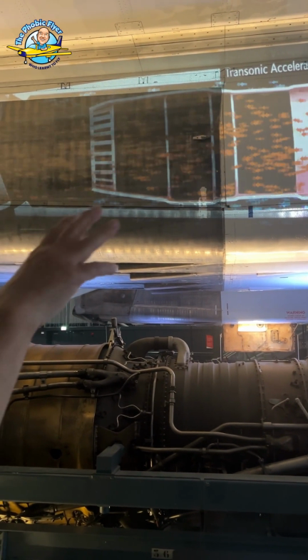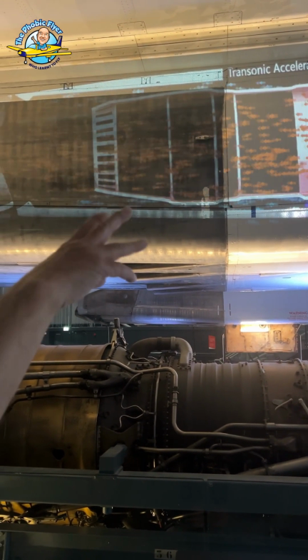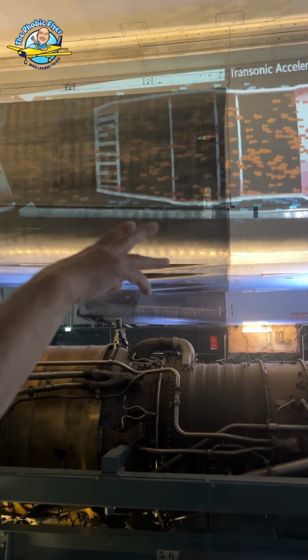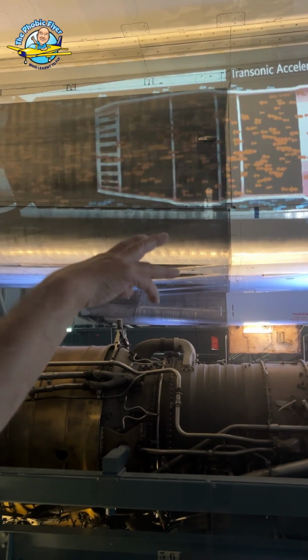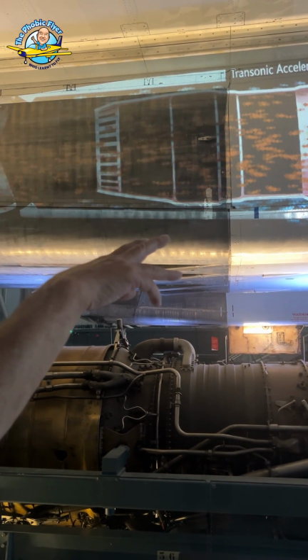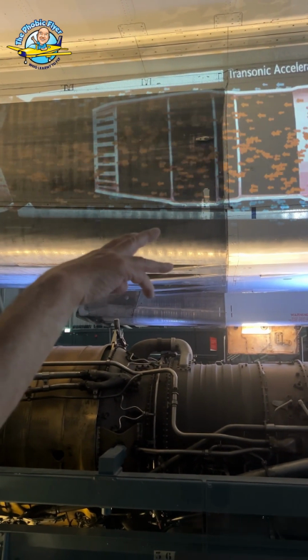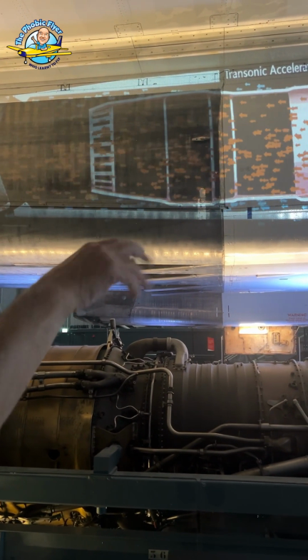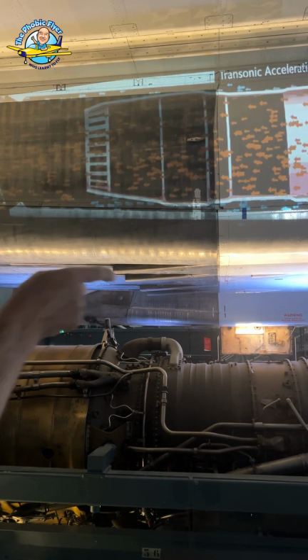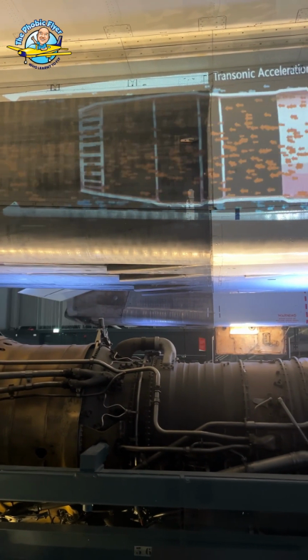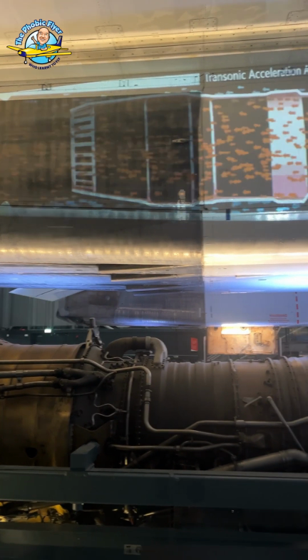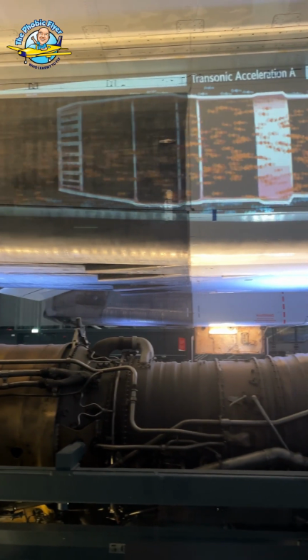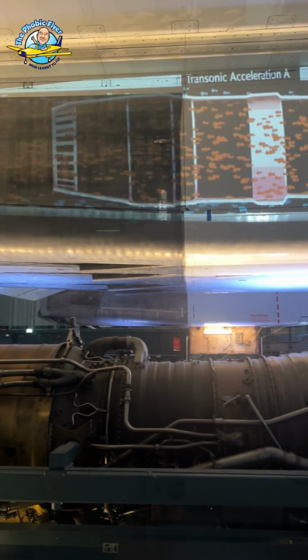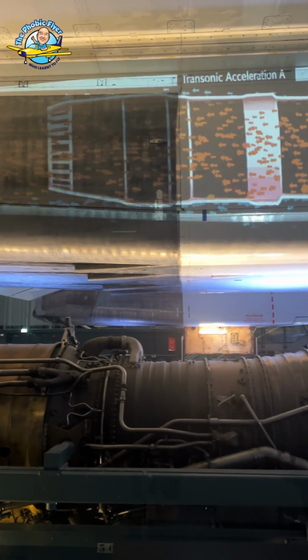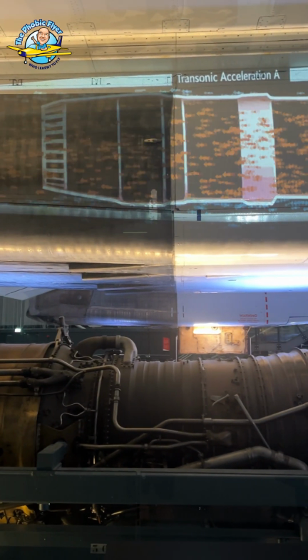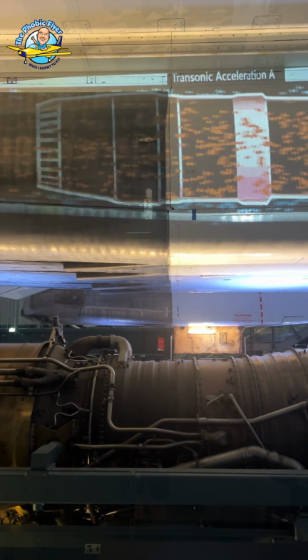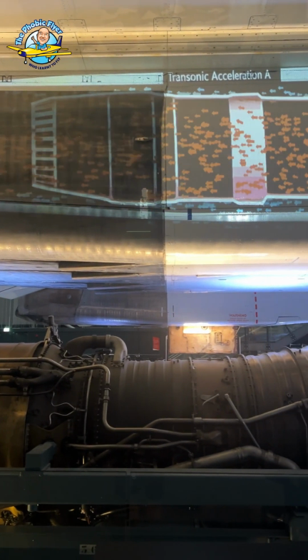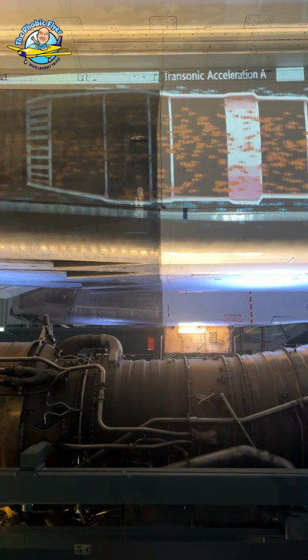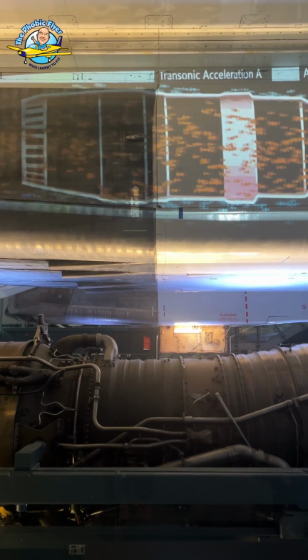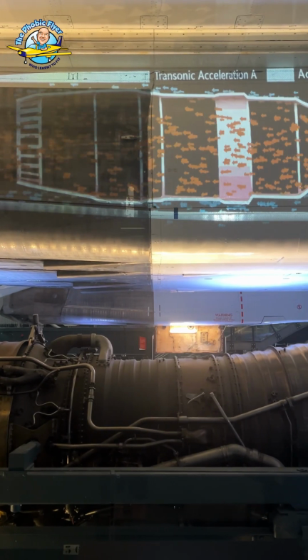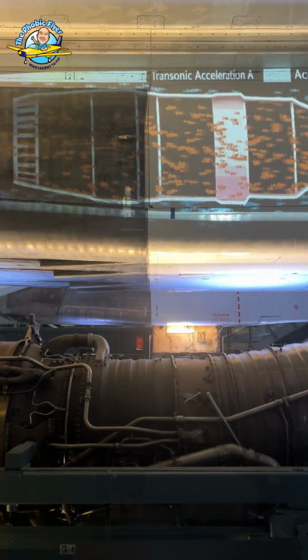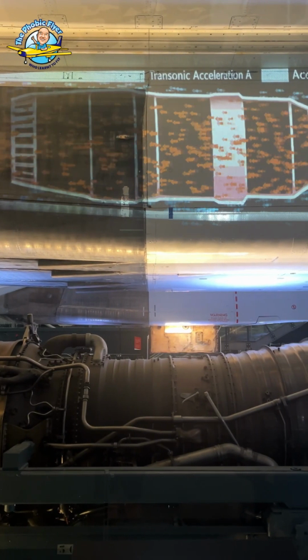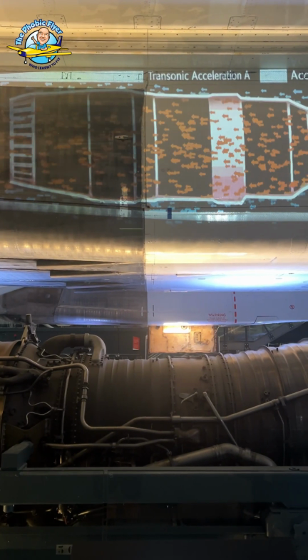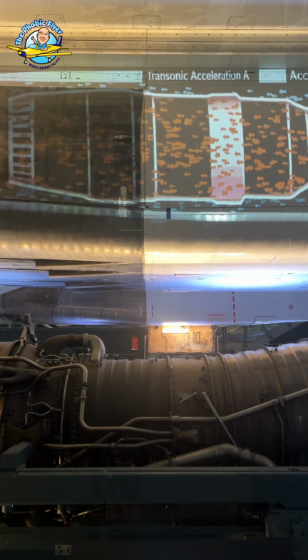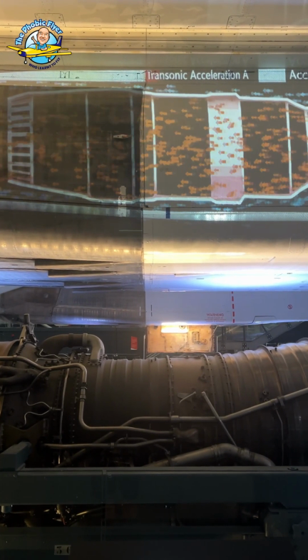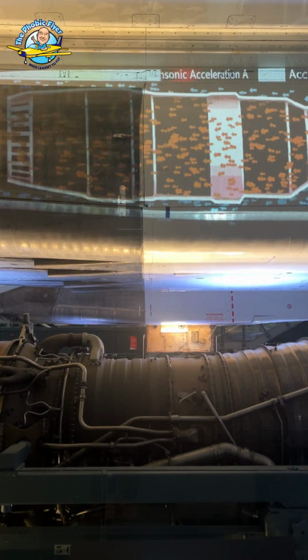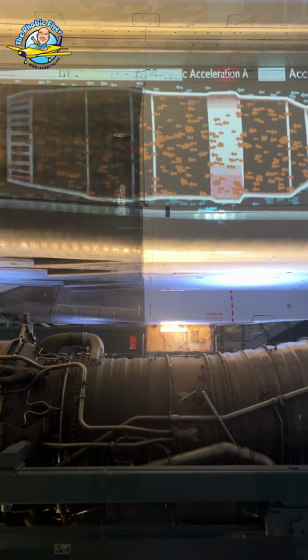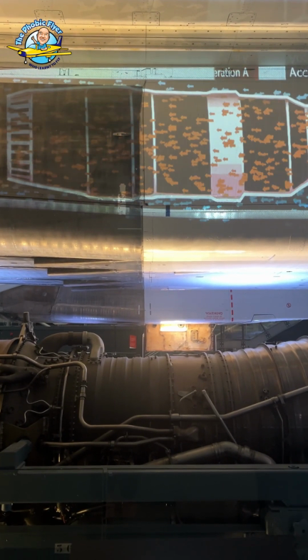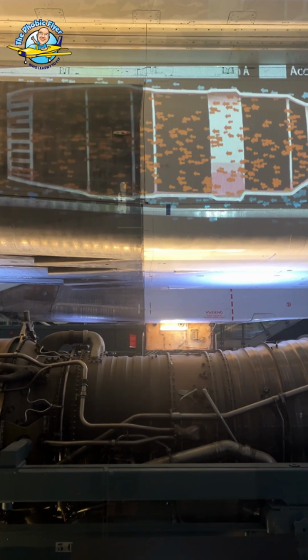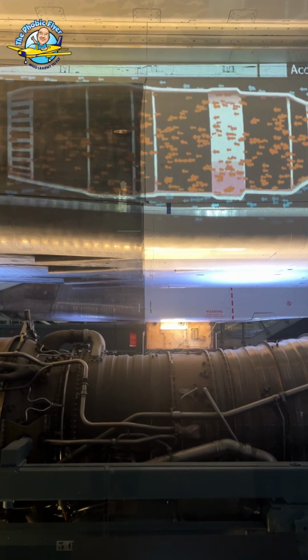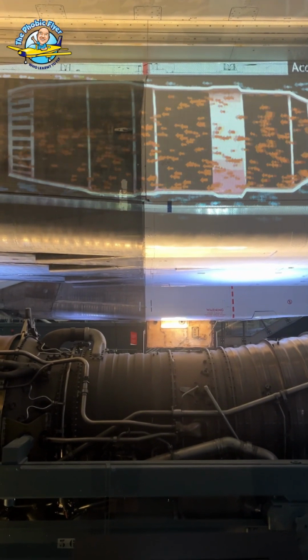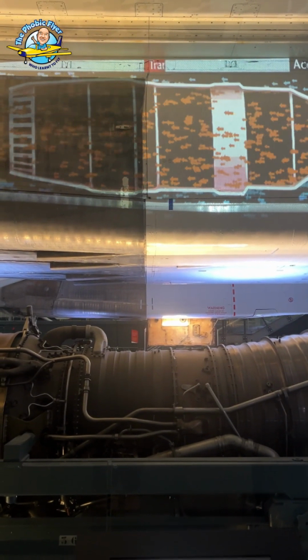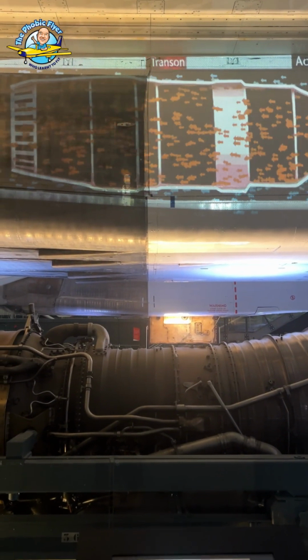The front one is driven by the rear turbine.